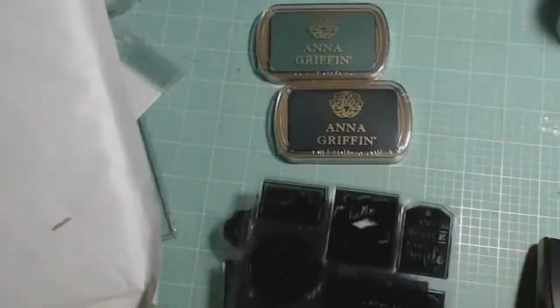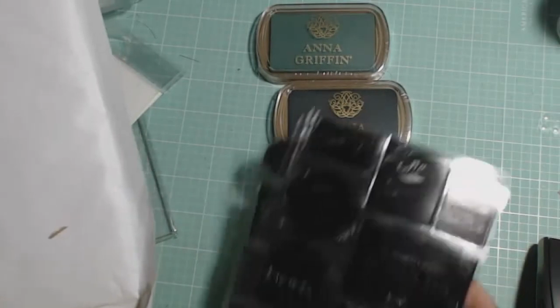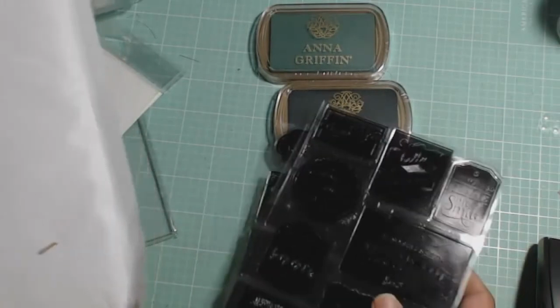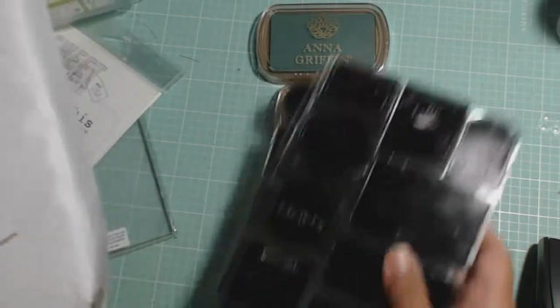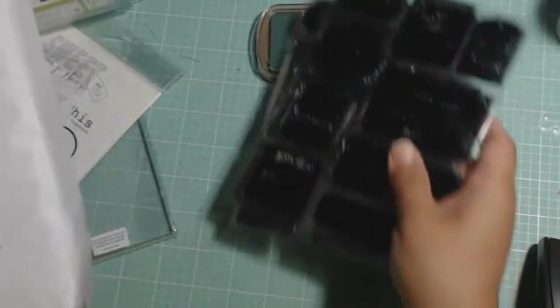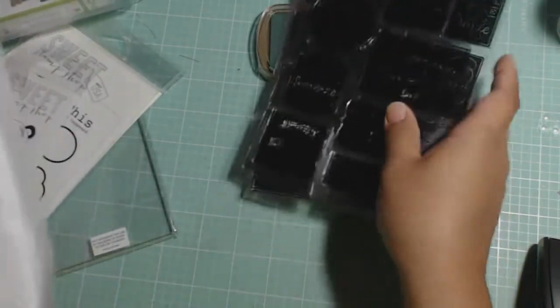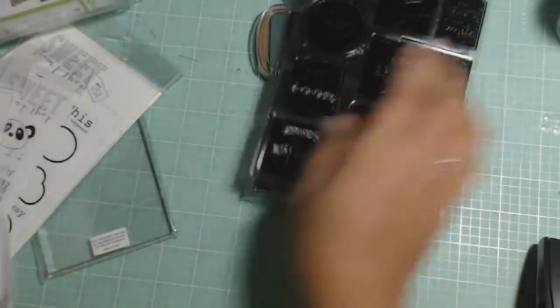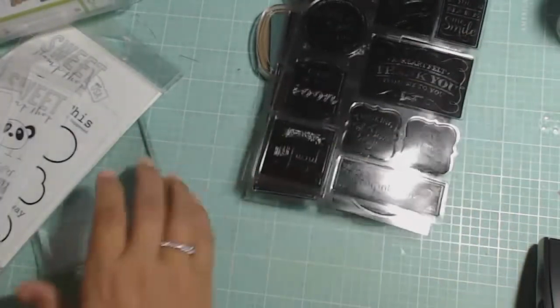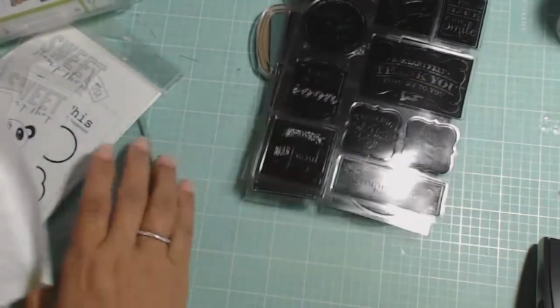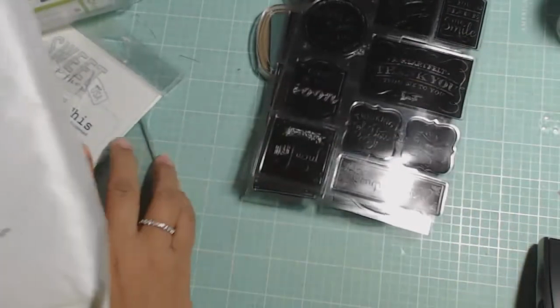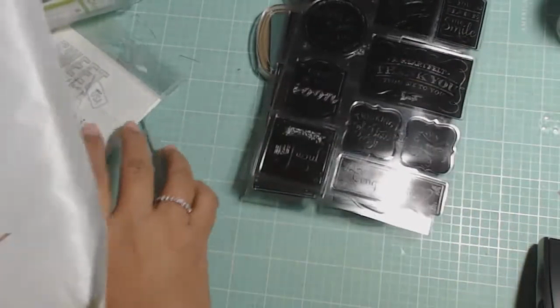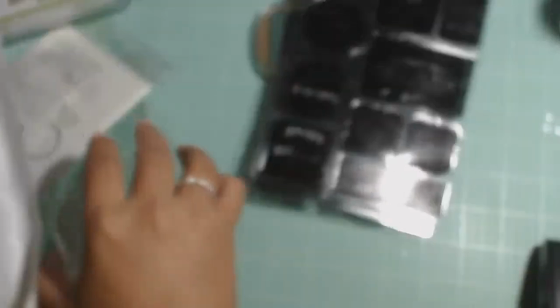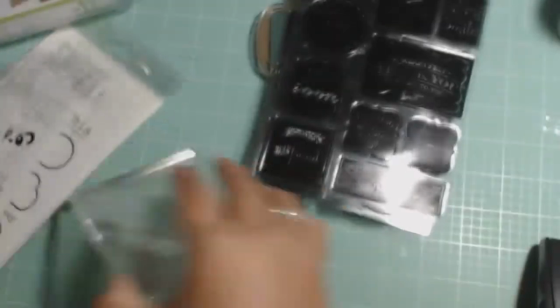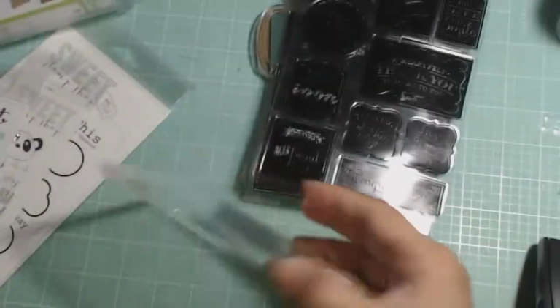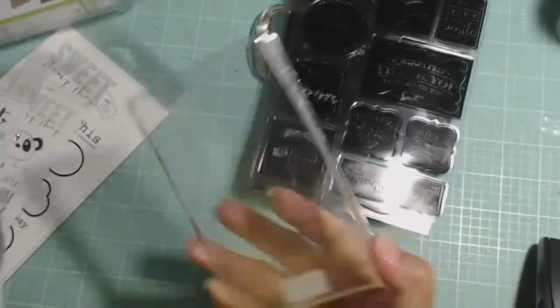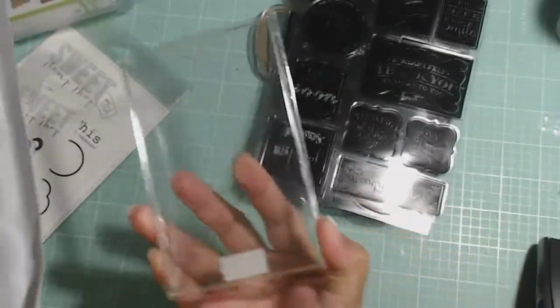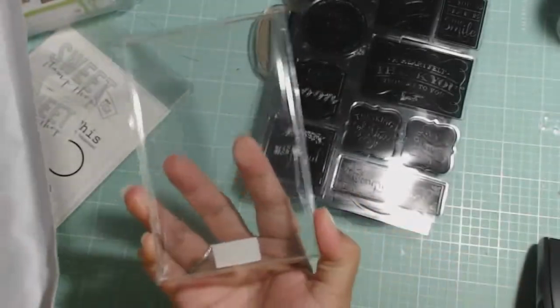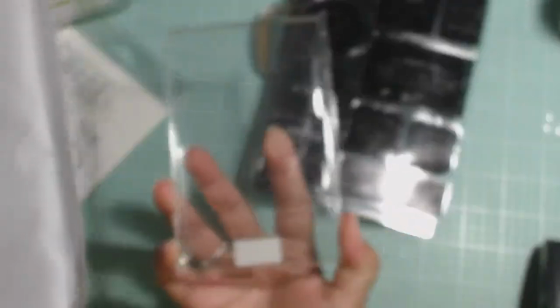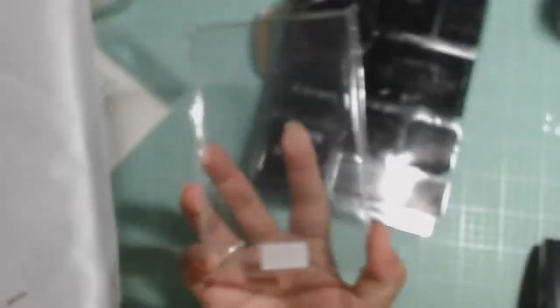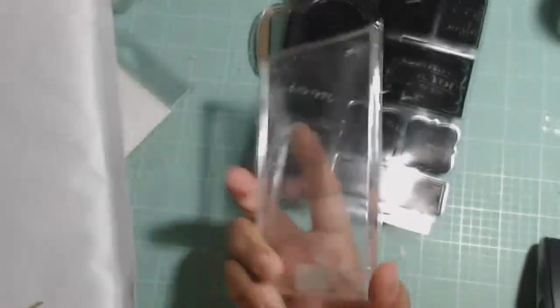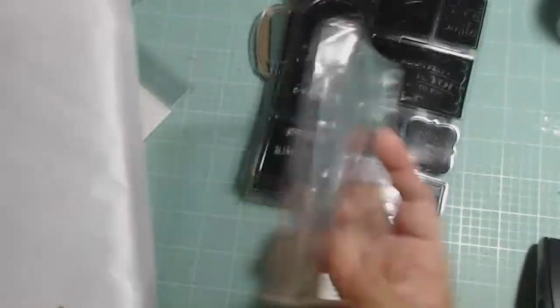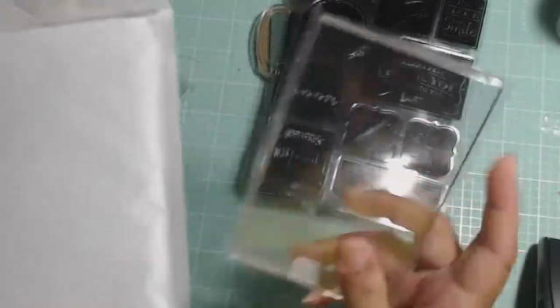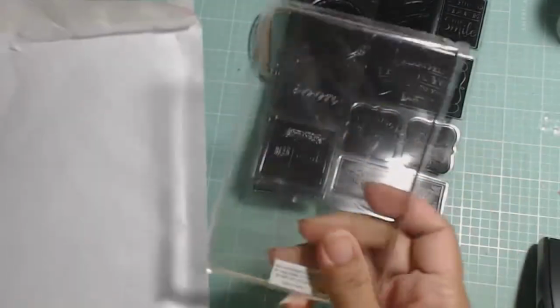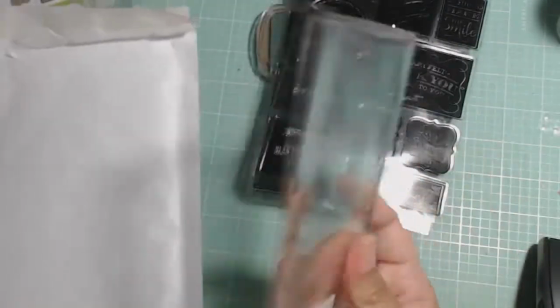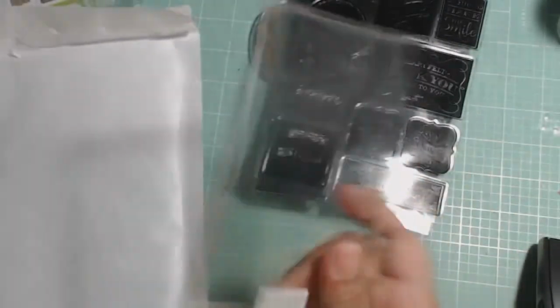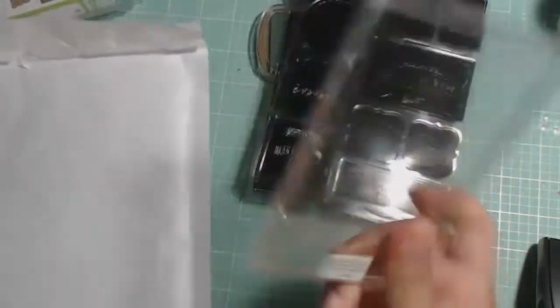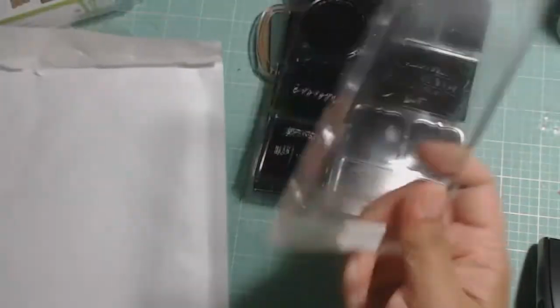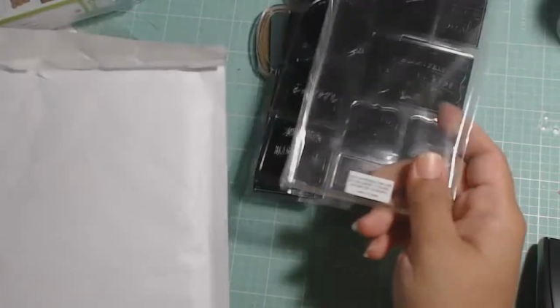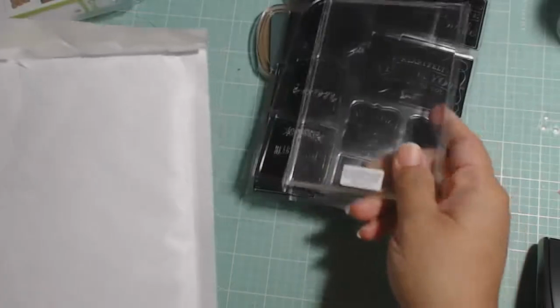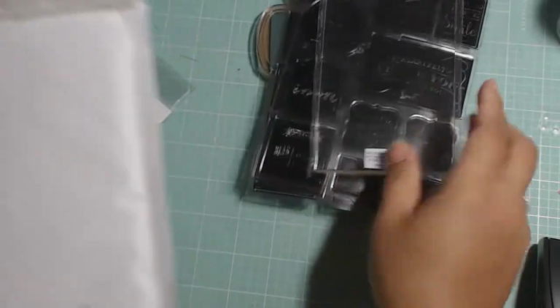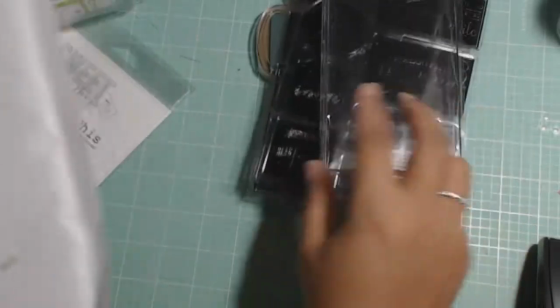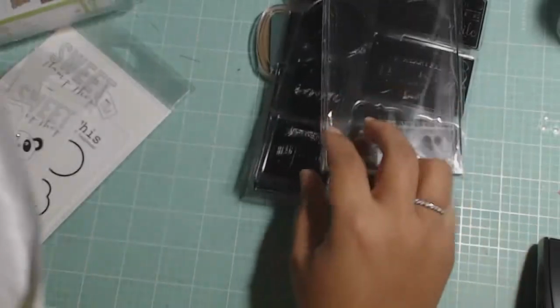You get the two ink pads and you also get an acrylic block, but I just use this for other things.